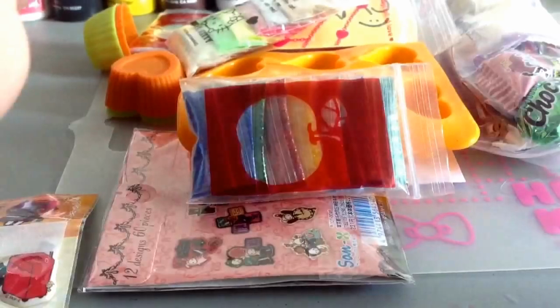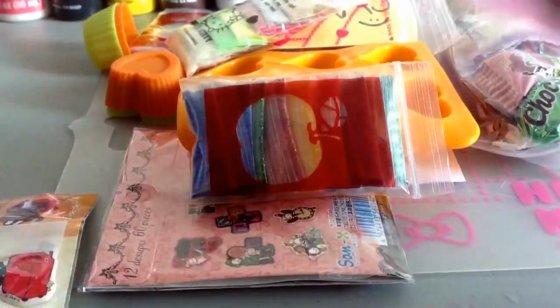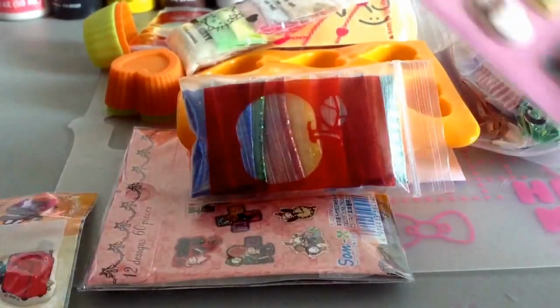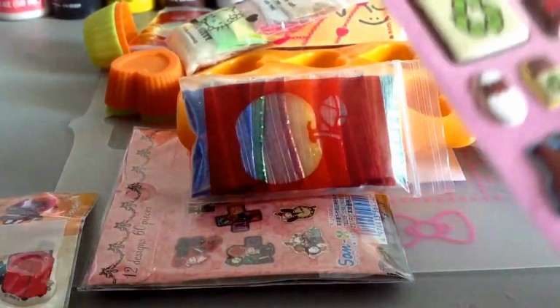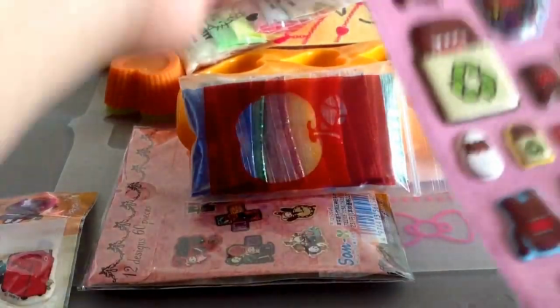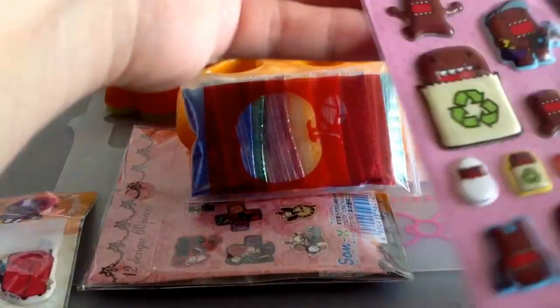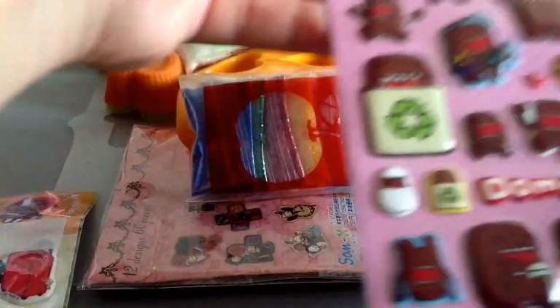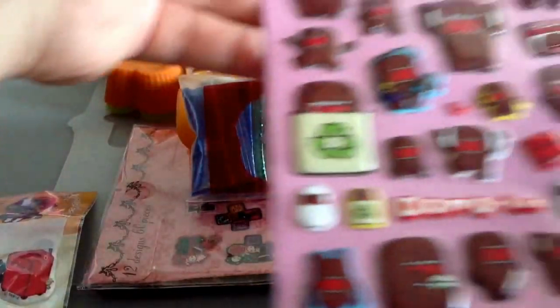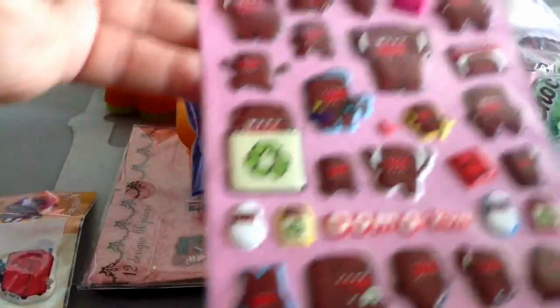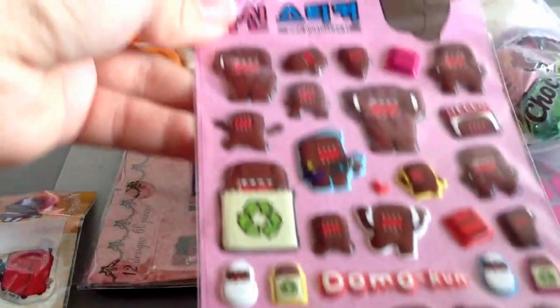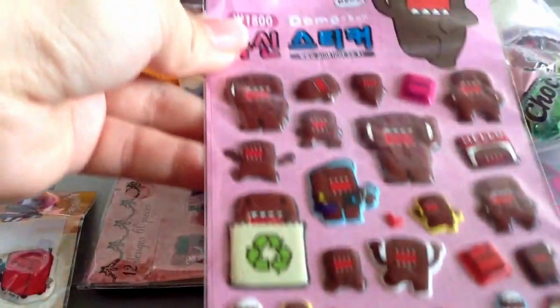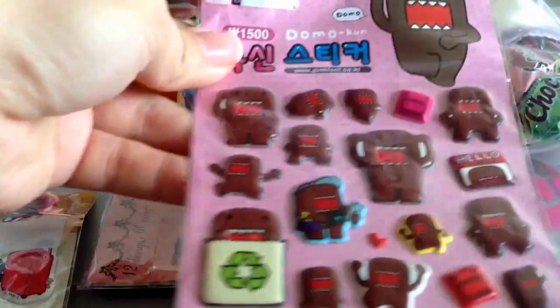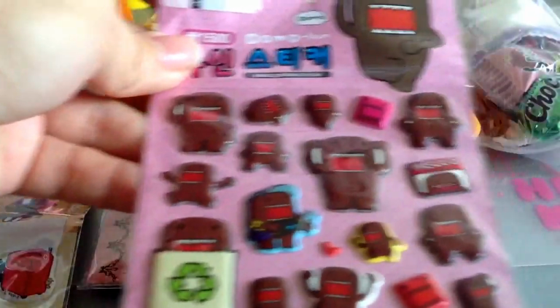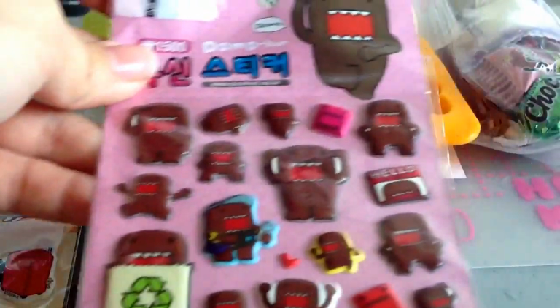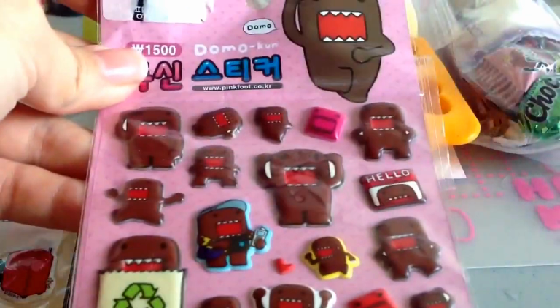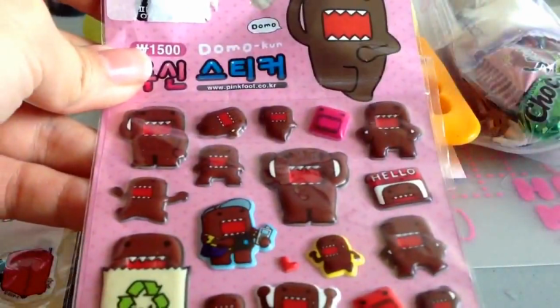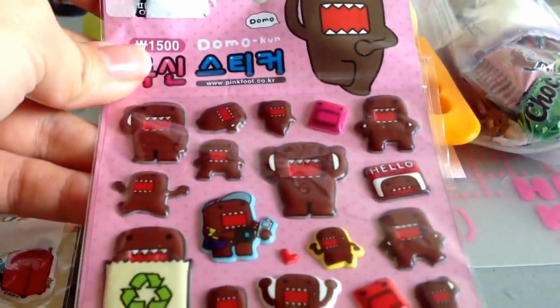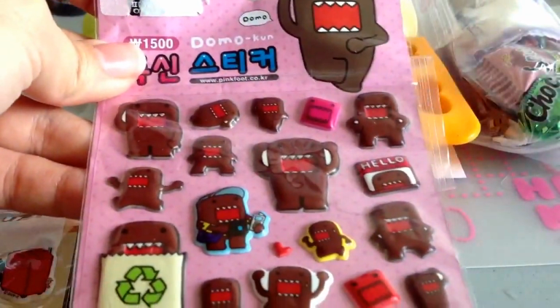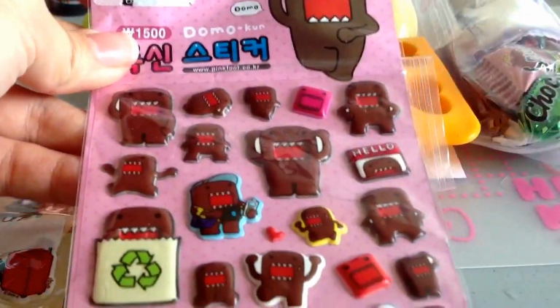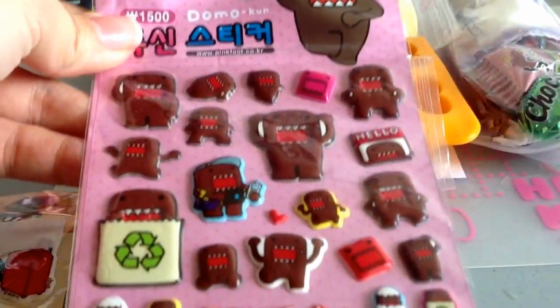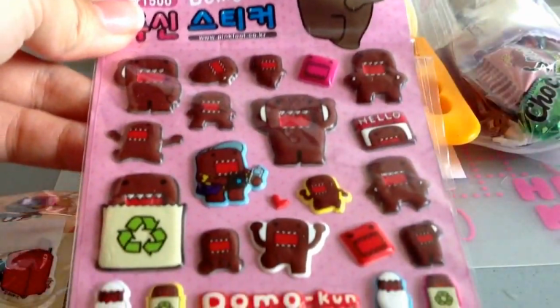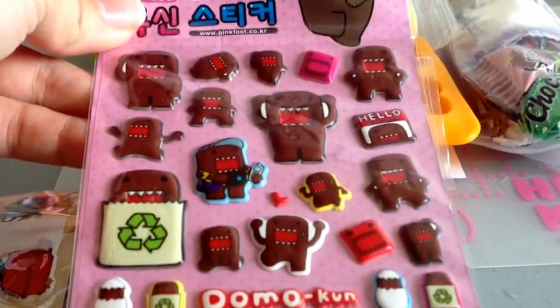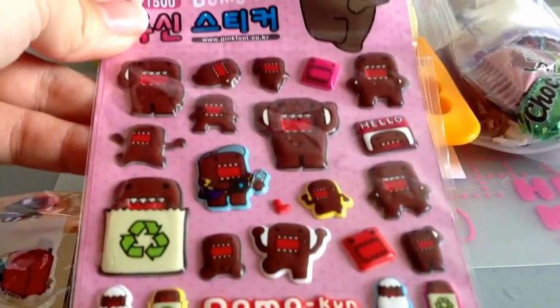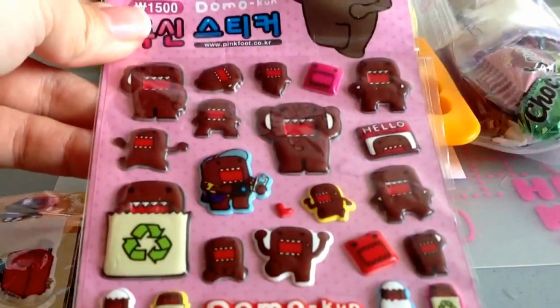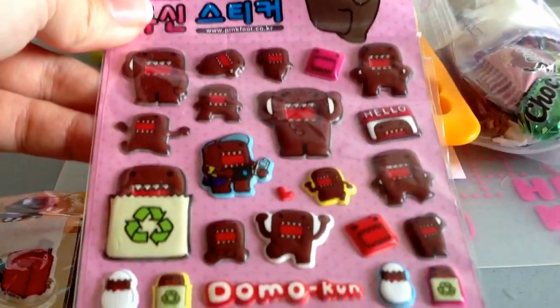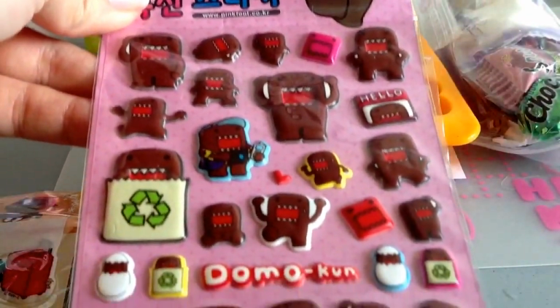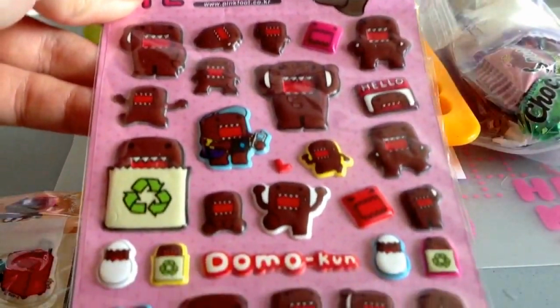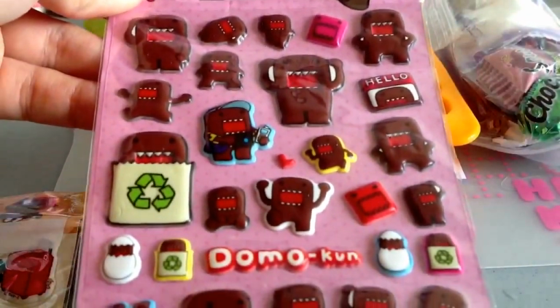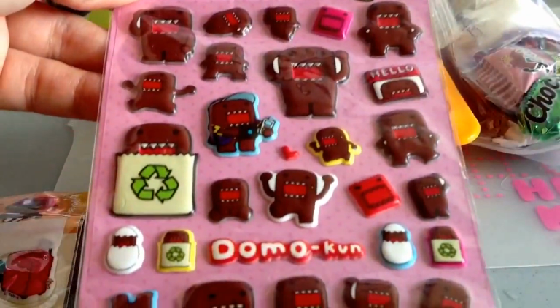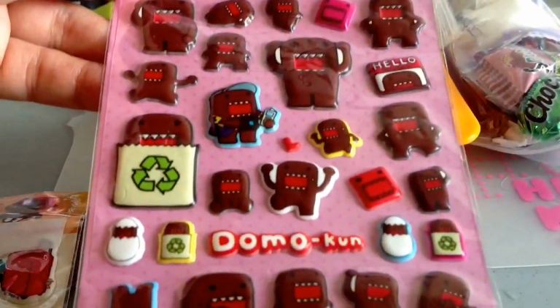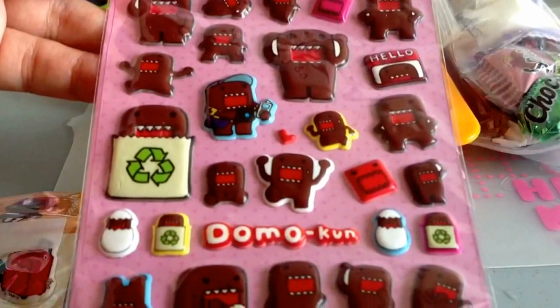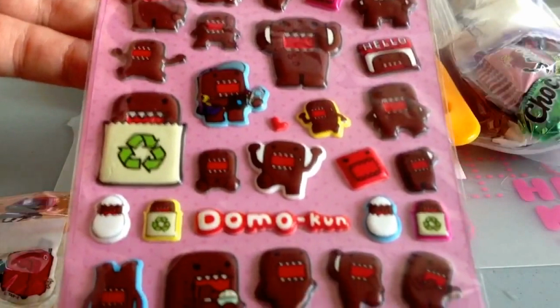And these really cute Domokun ones. Domokun.